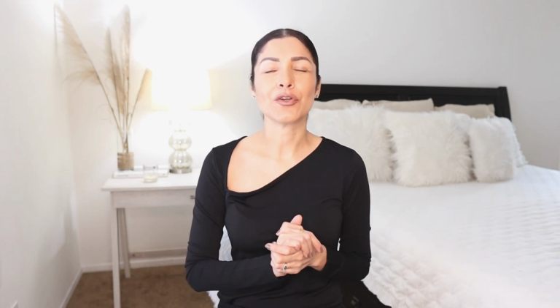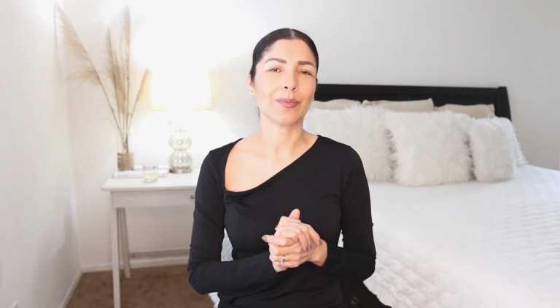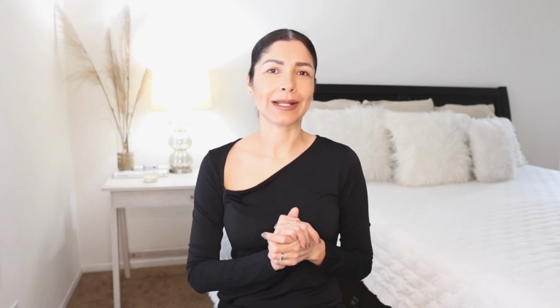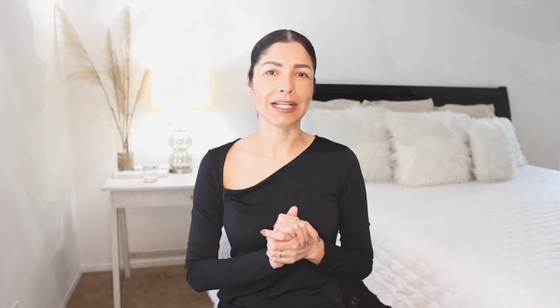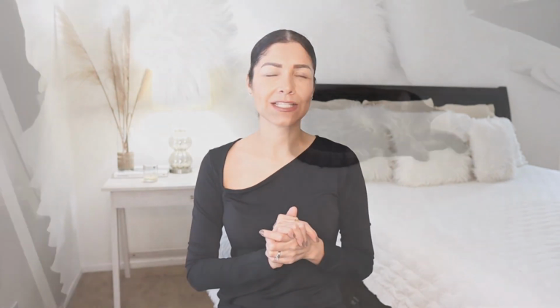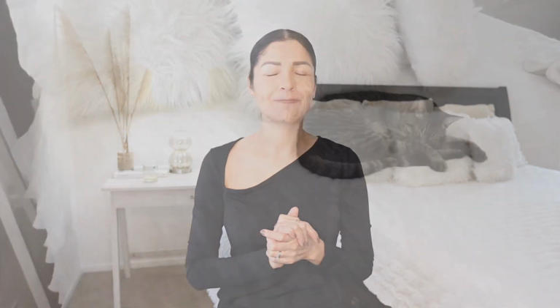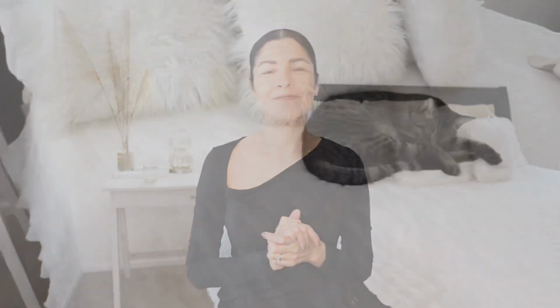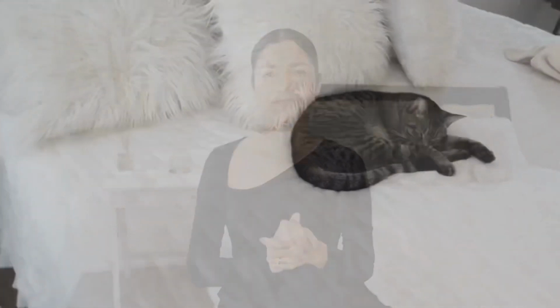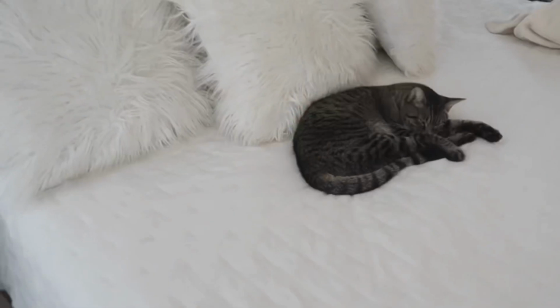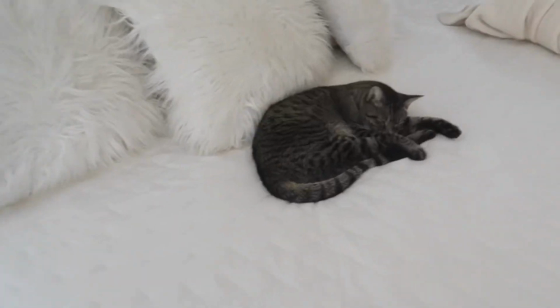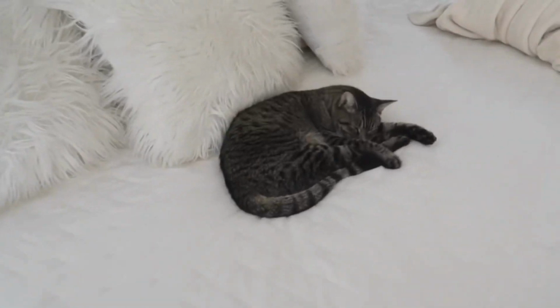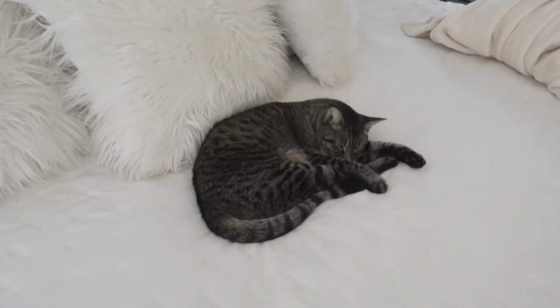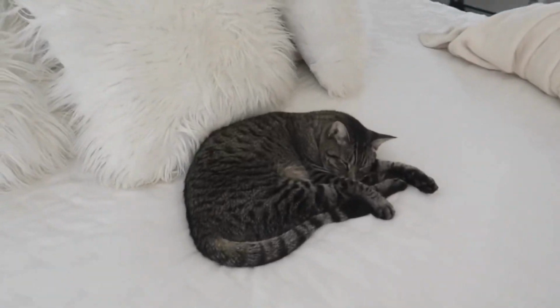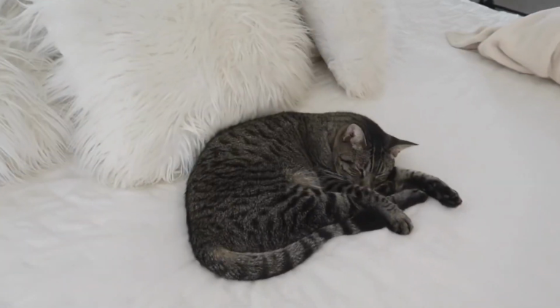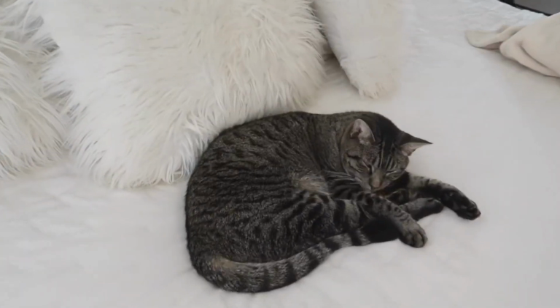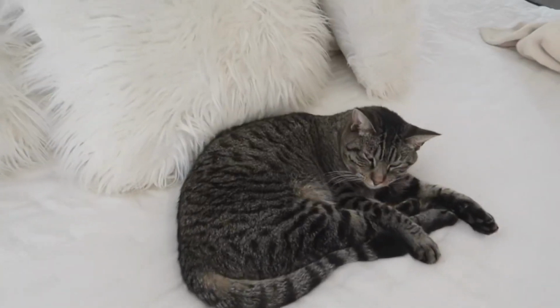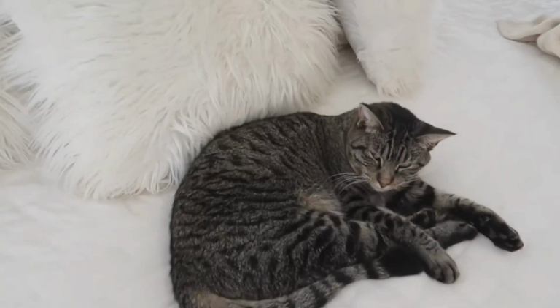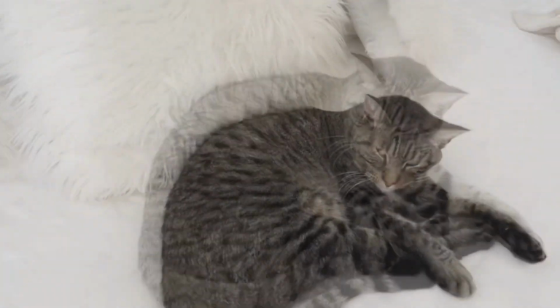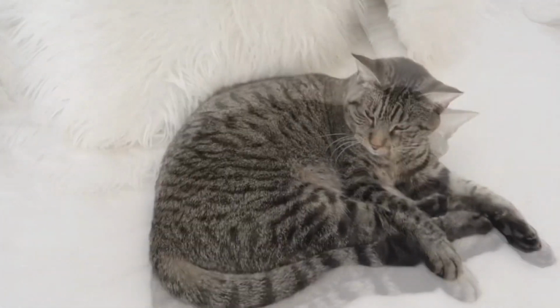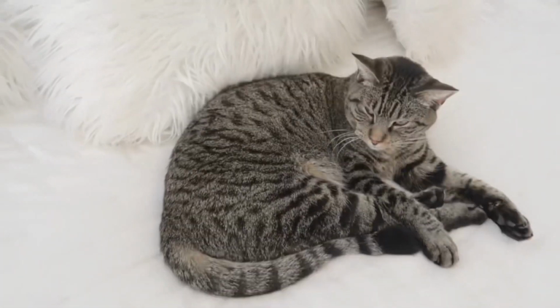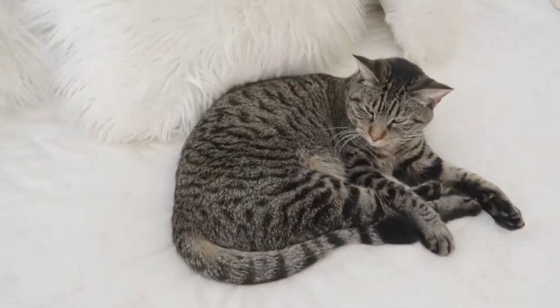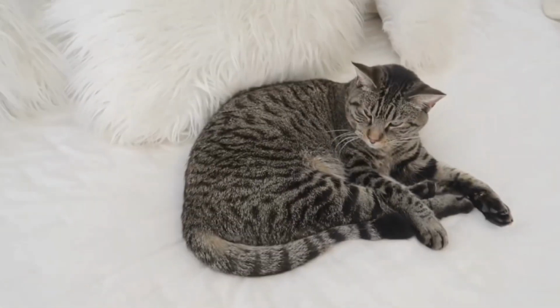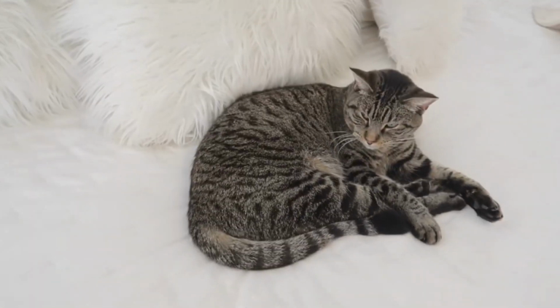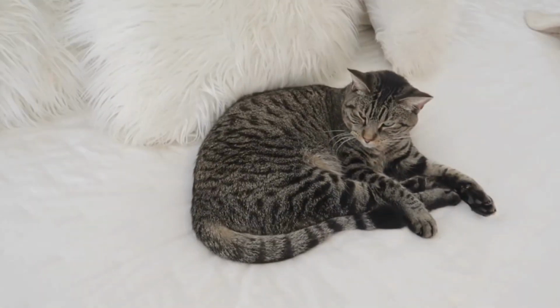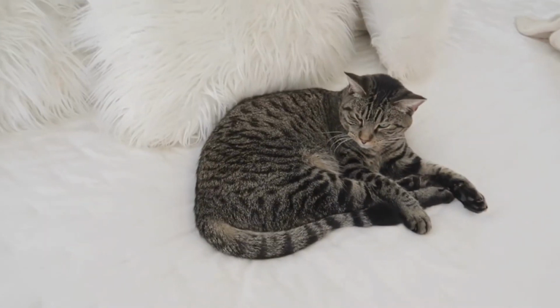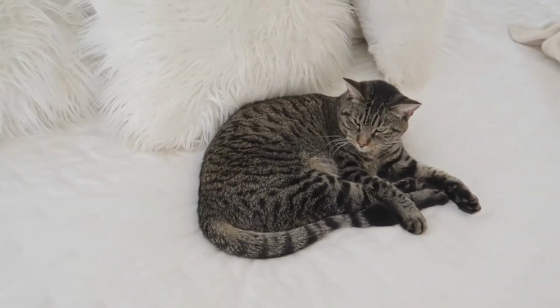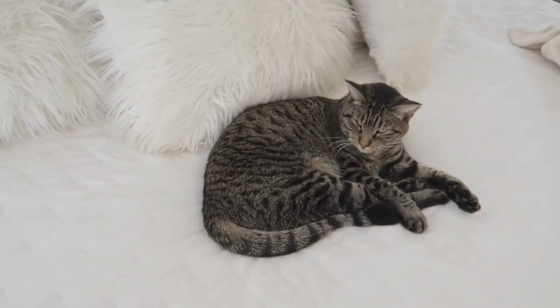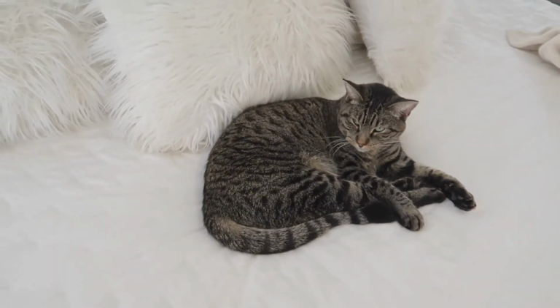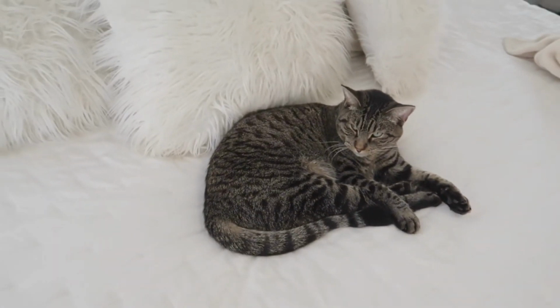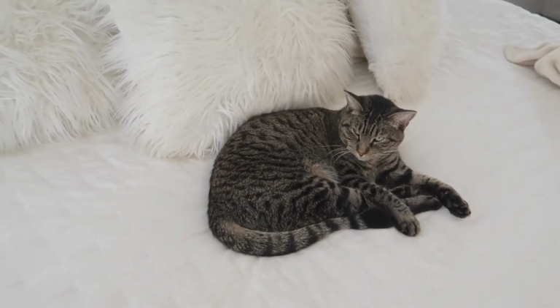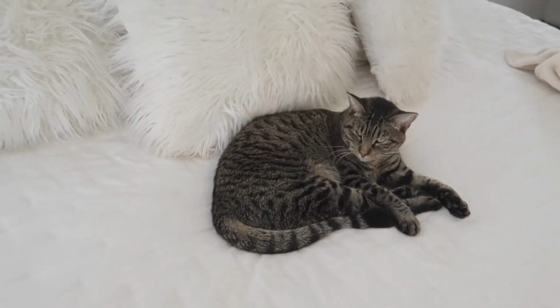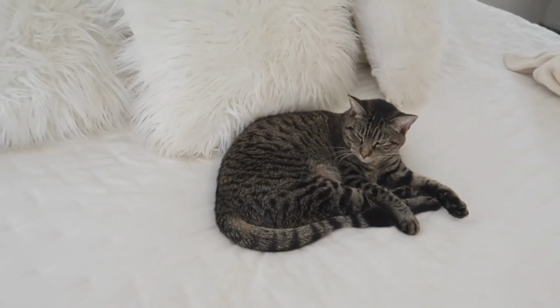Sorry, we're going to have a cat cameo because she's sleeping and I don't want to bother her.